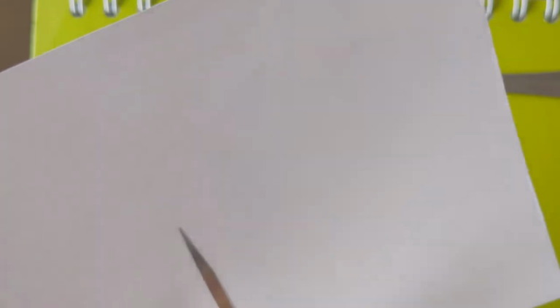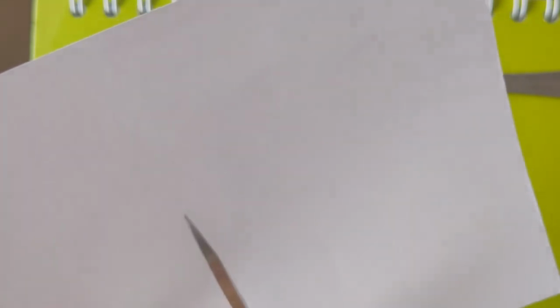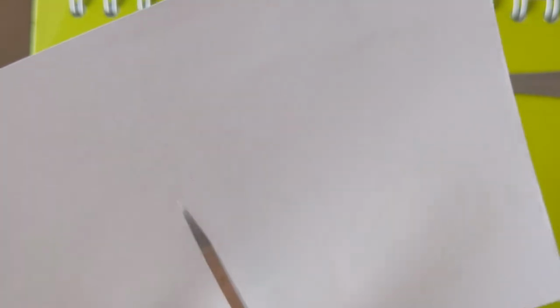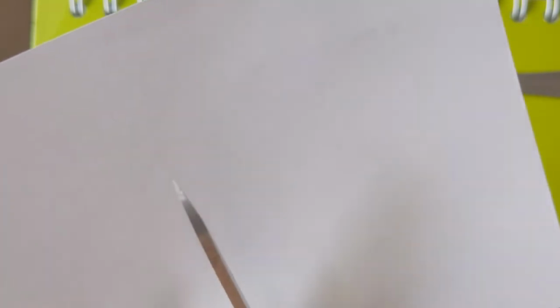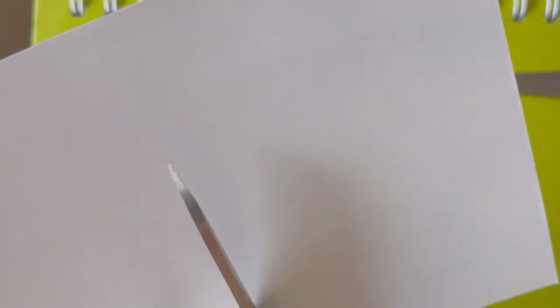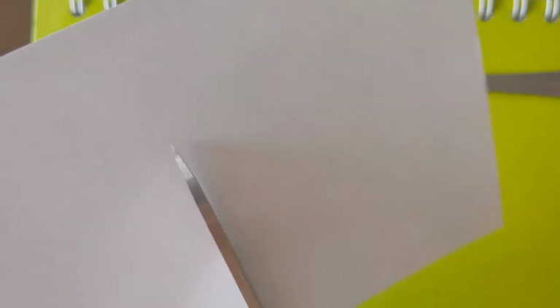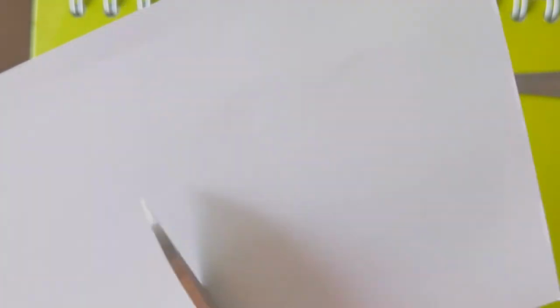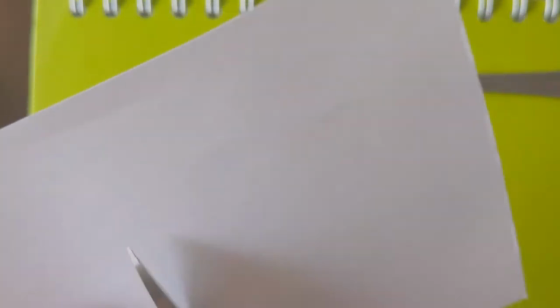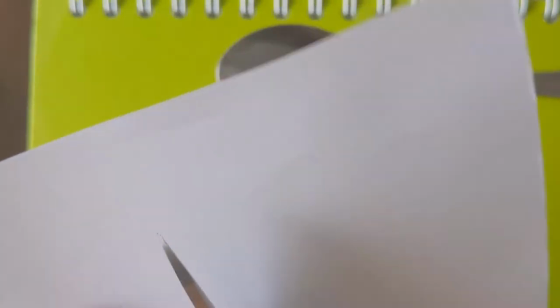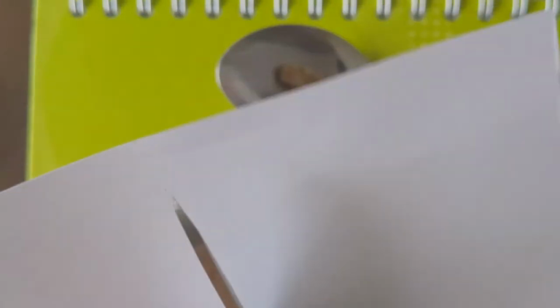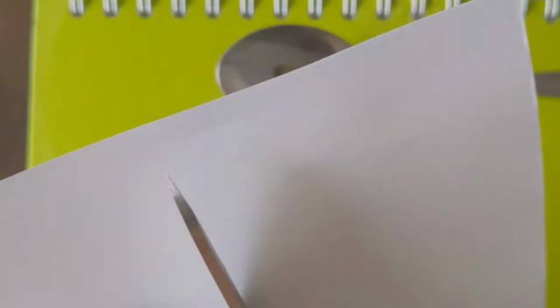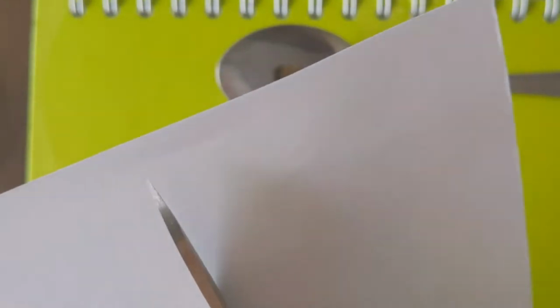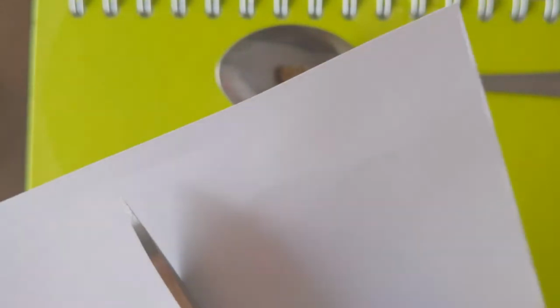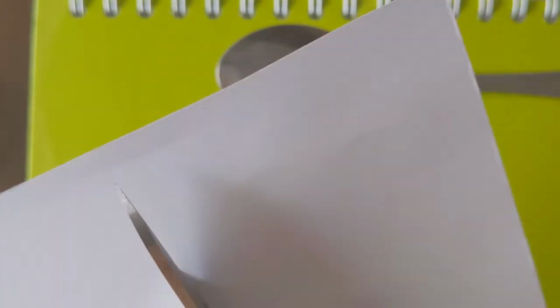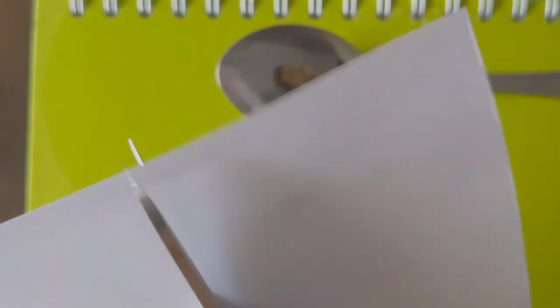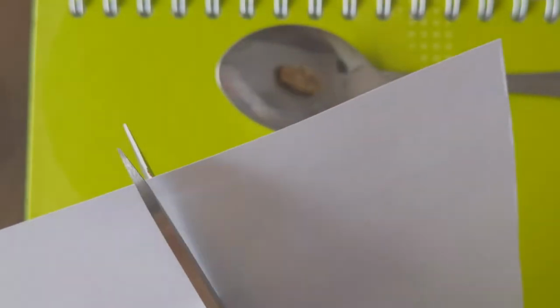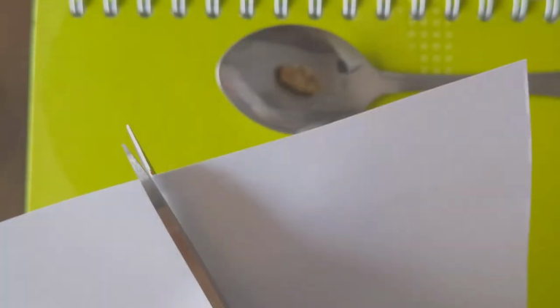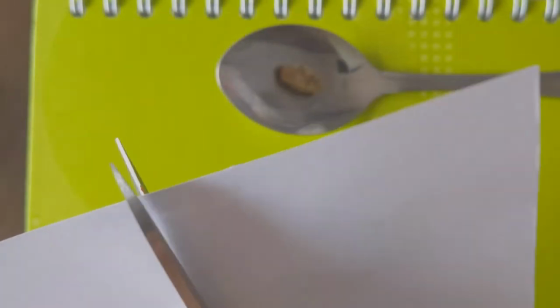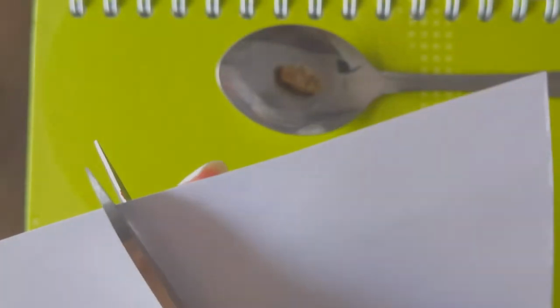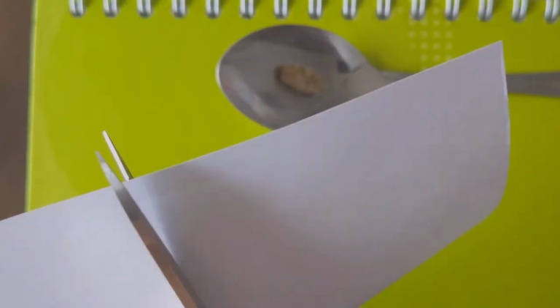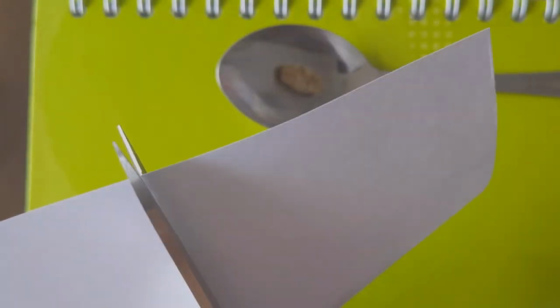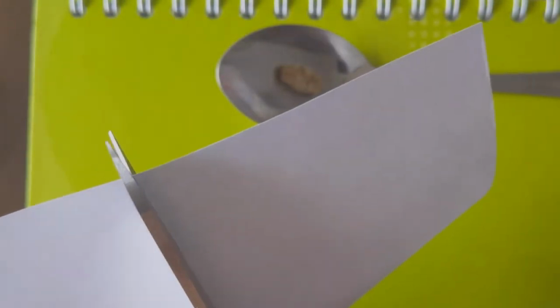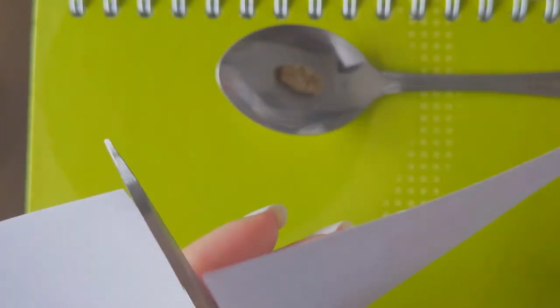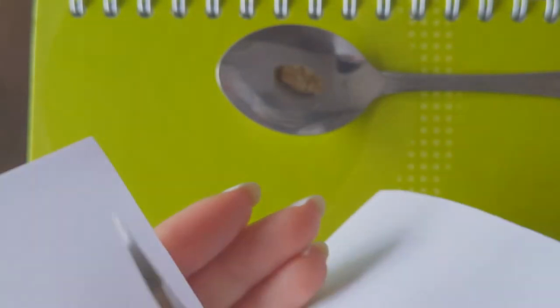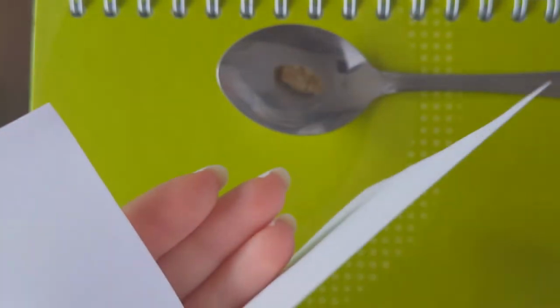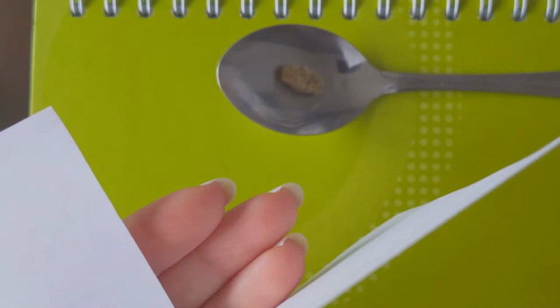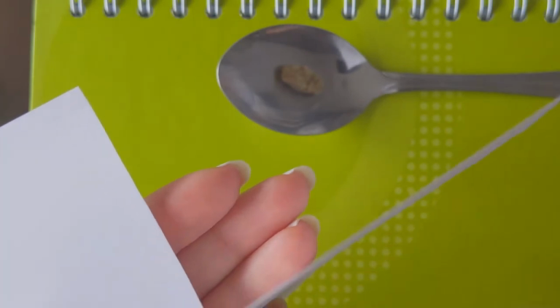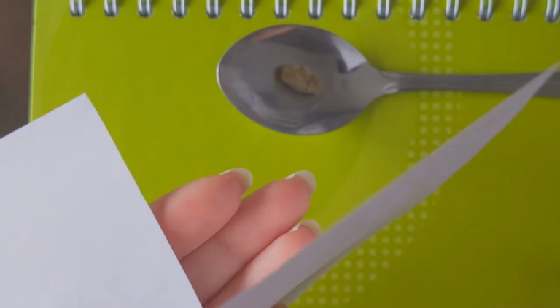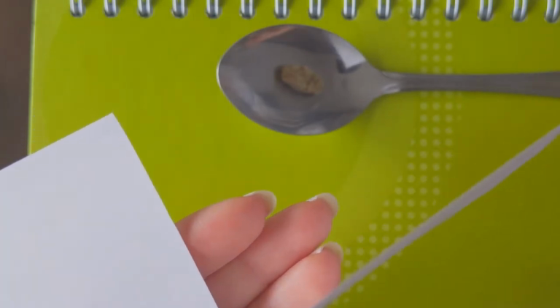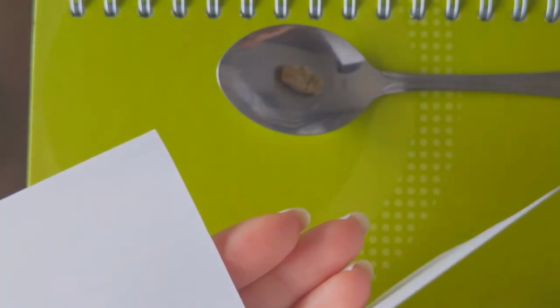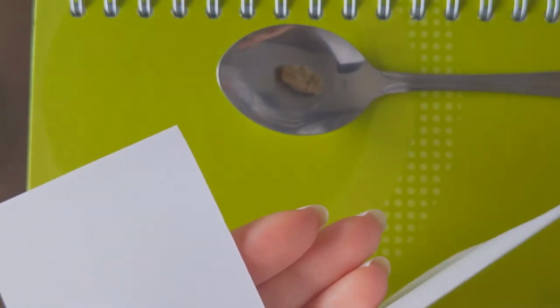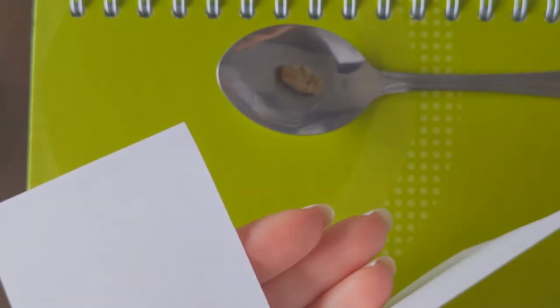After that, take a small piece of paper, fold it in half and then fold the sides.